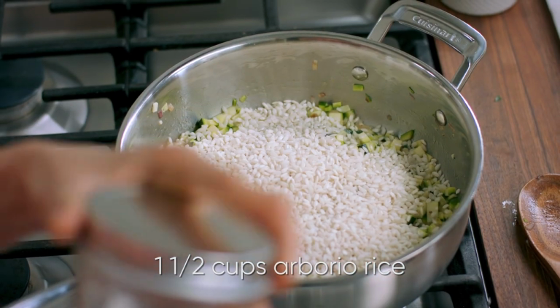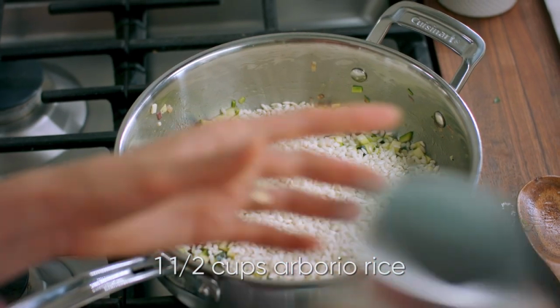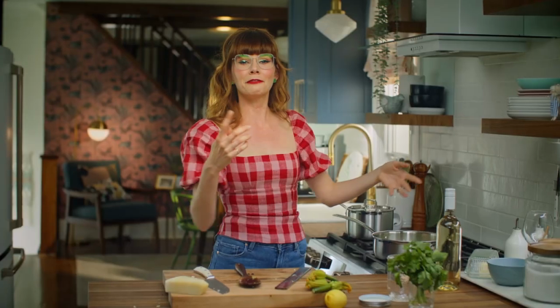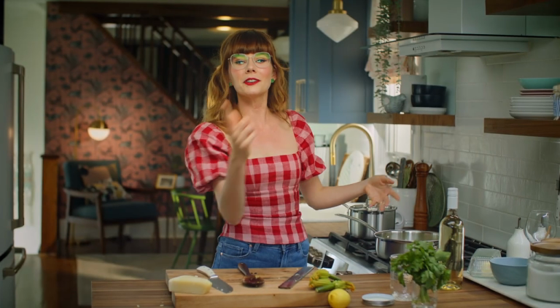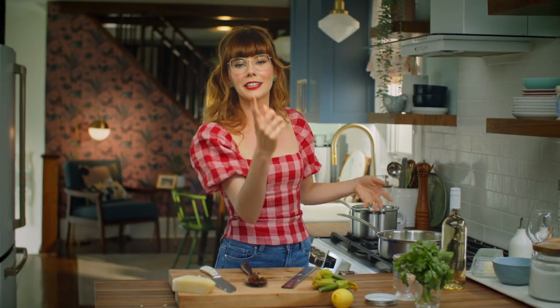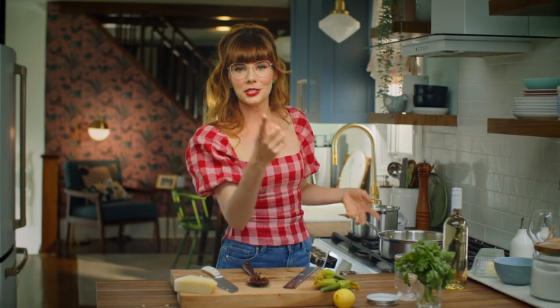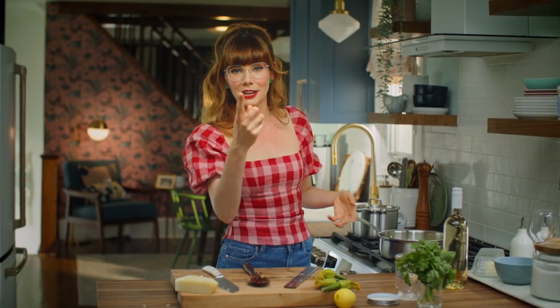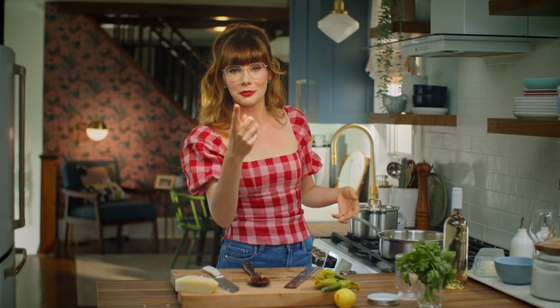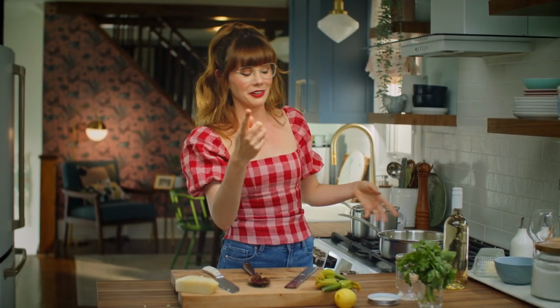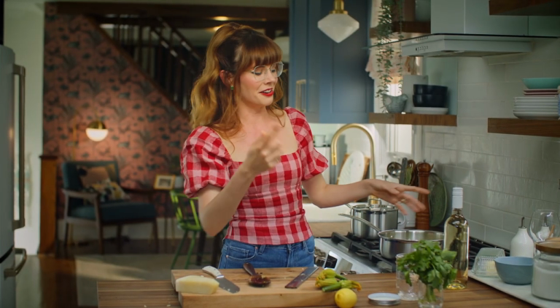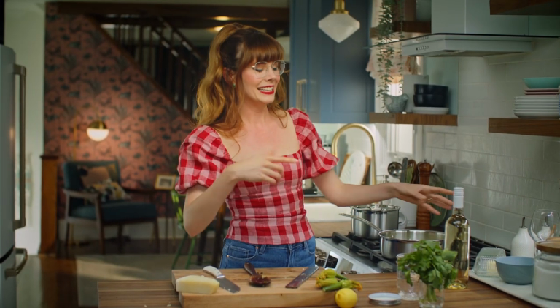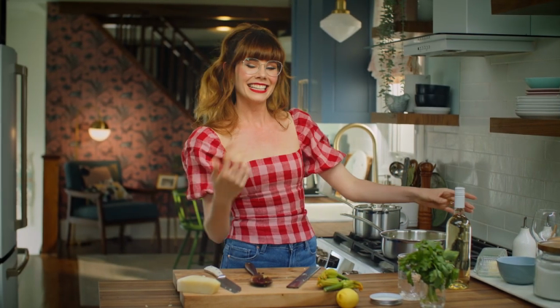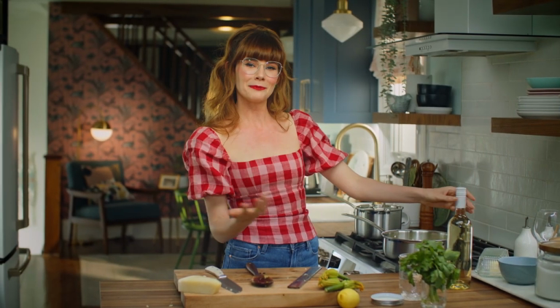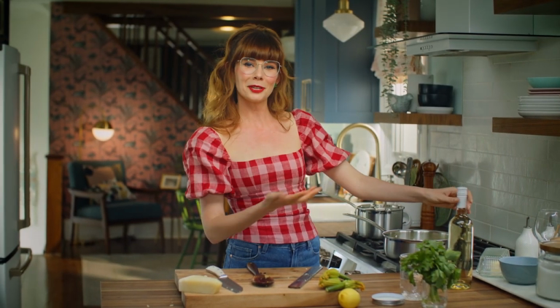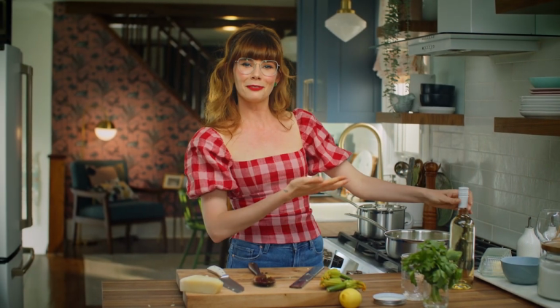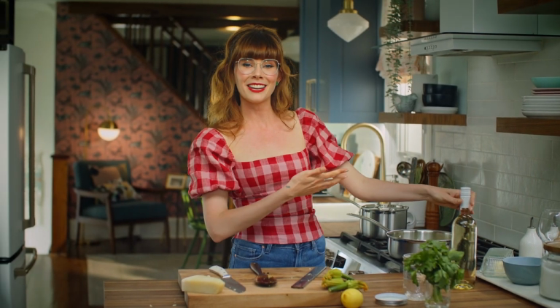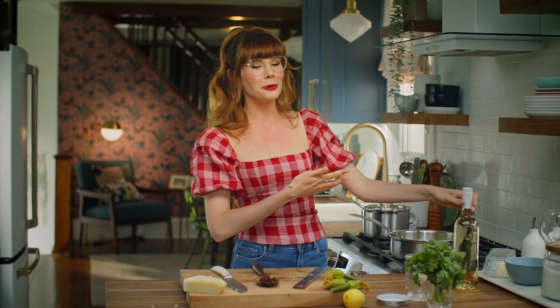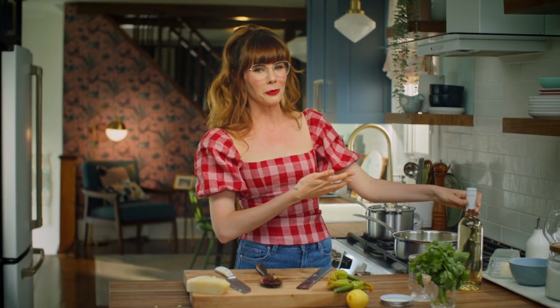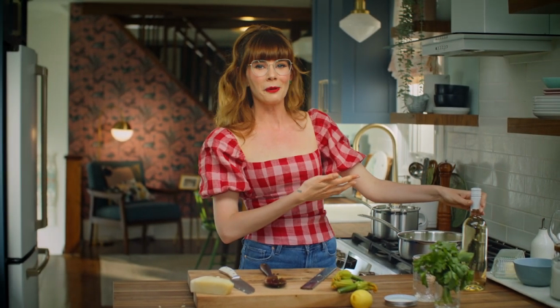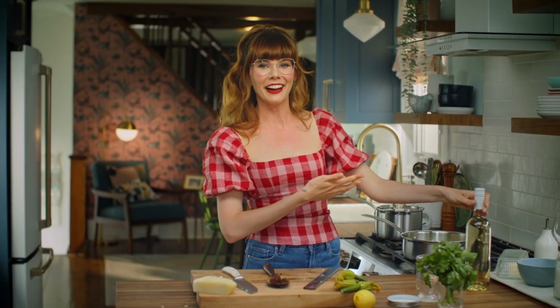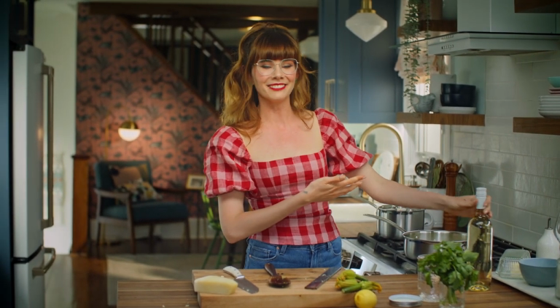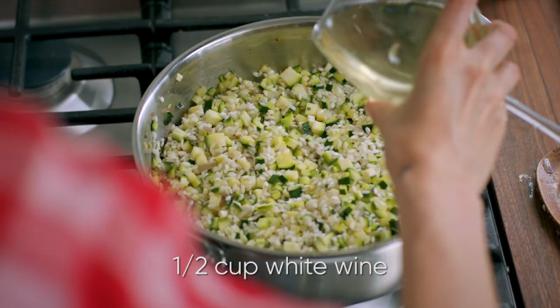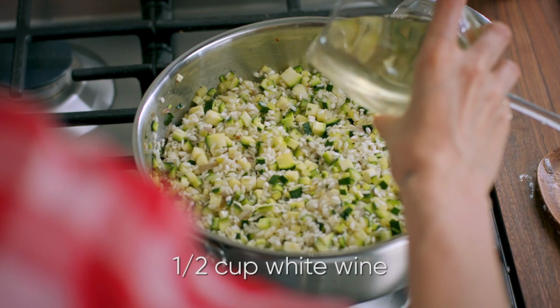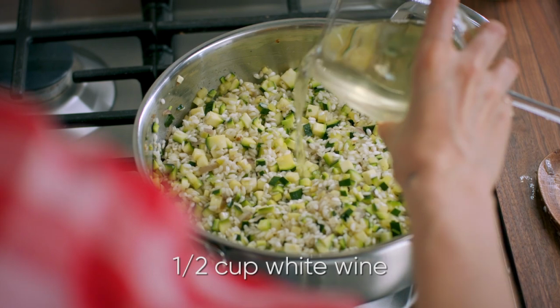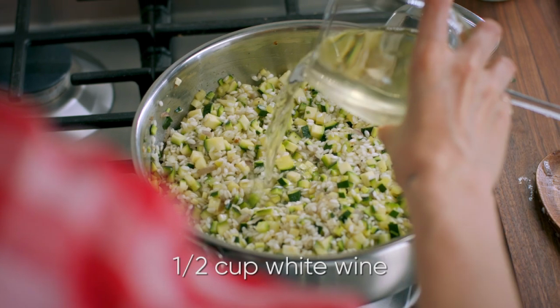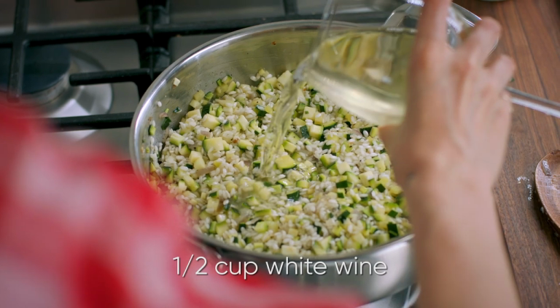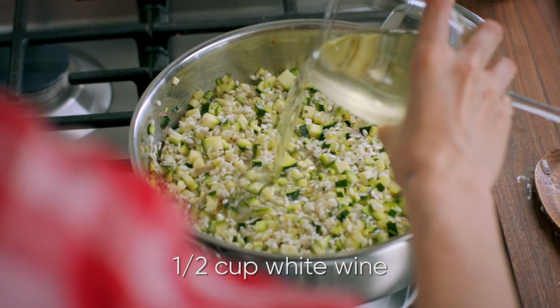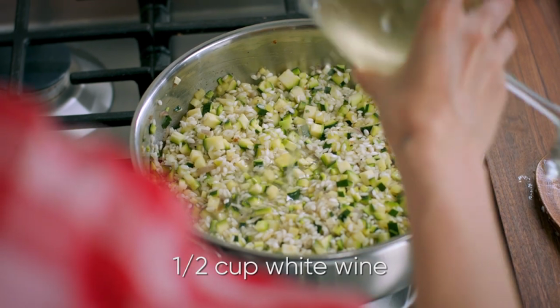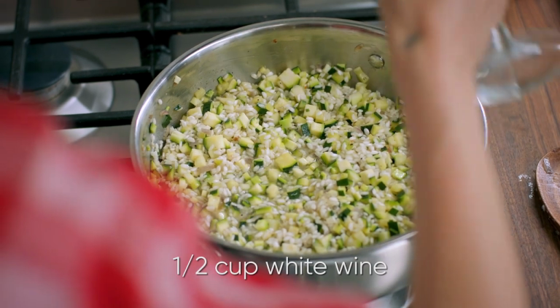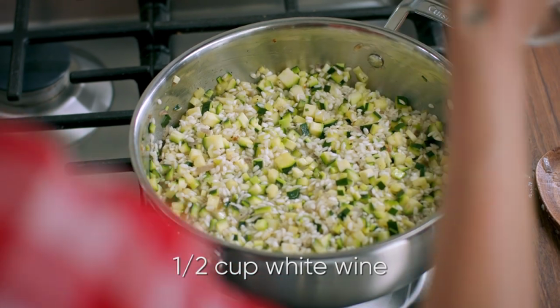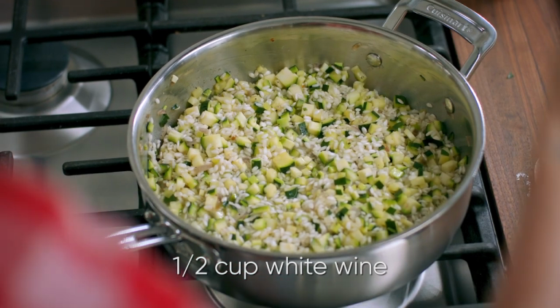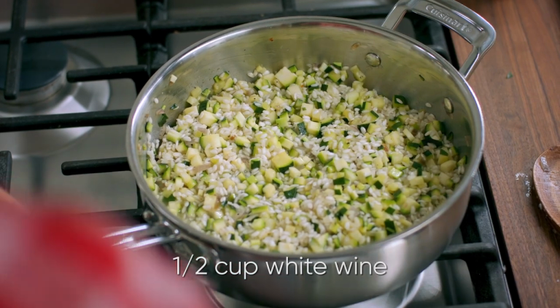The first liquid you add to risotto is my good friend, white wine. I'm gonna add about a half a cup.